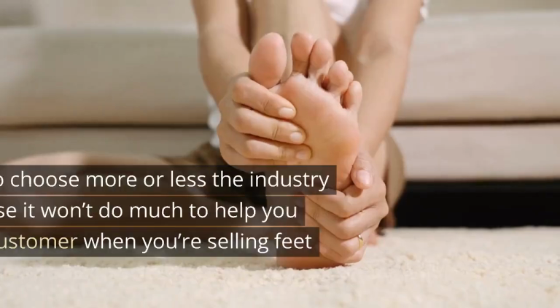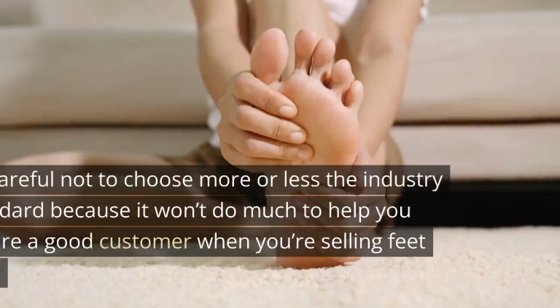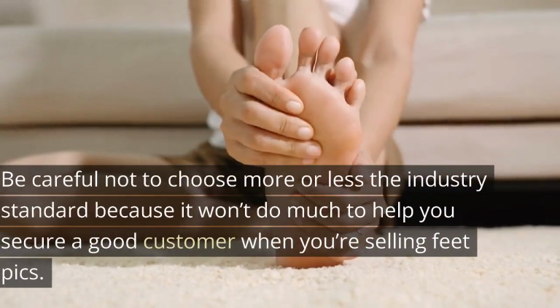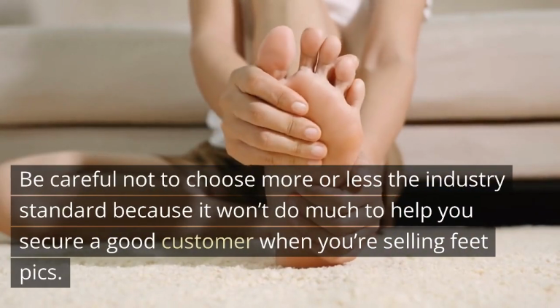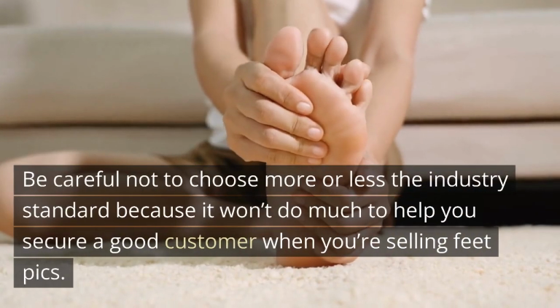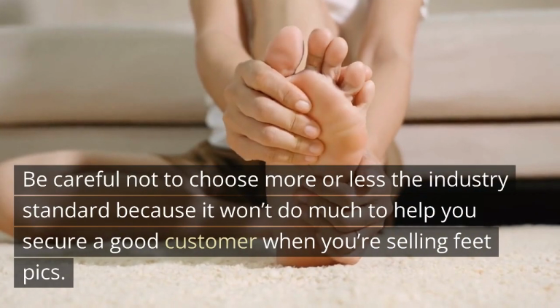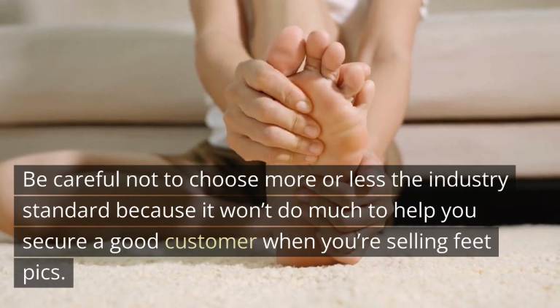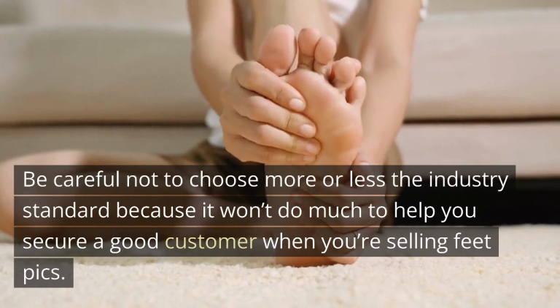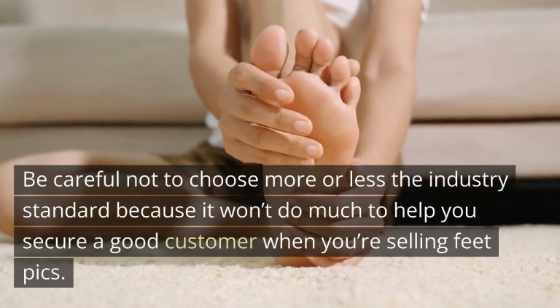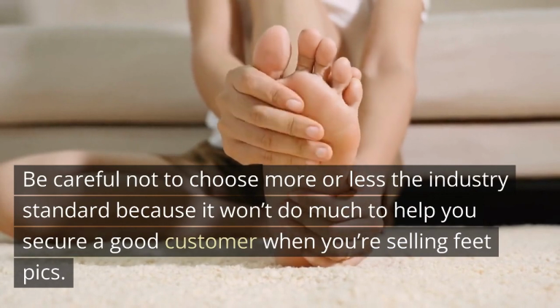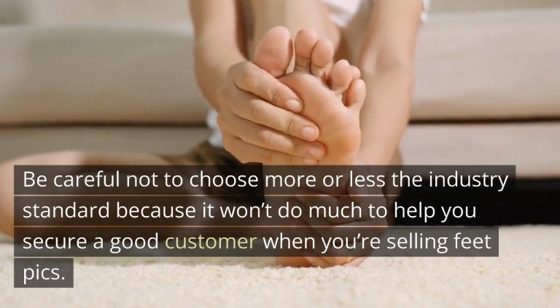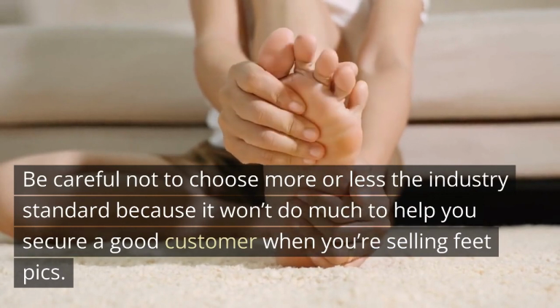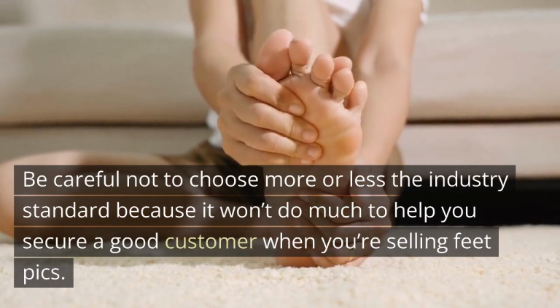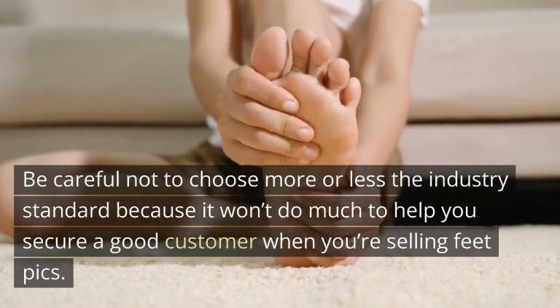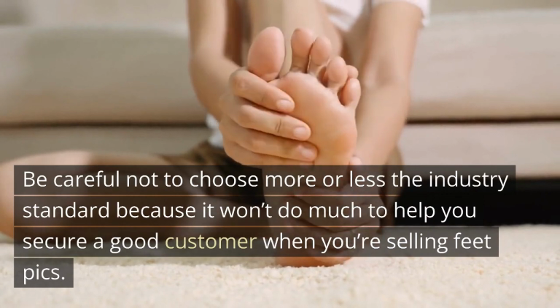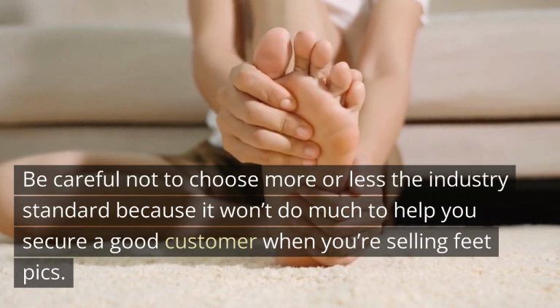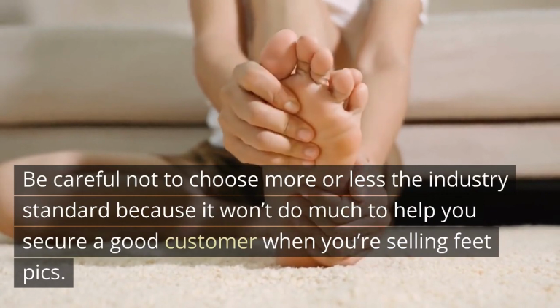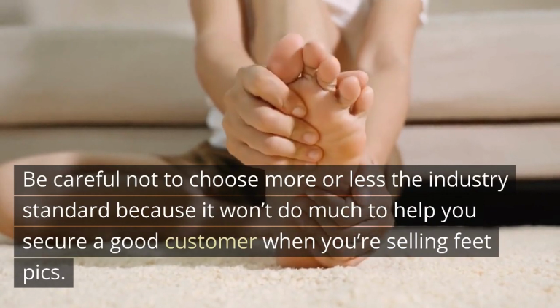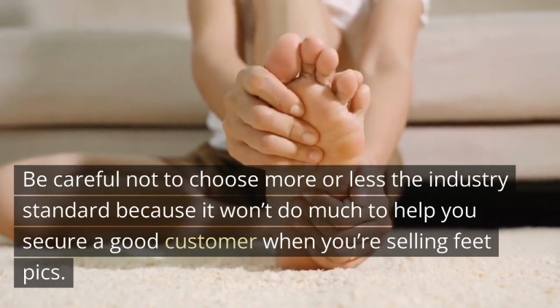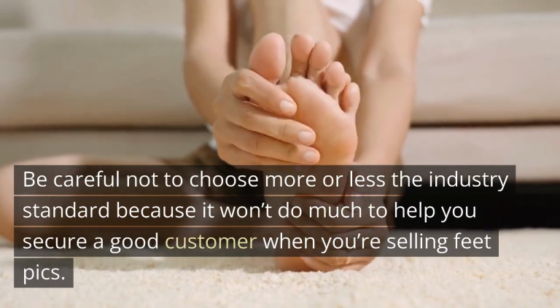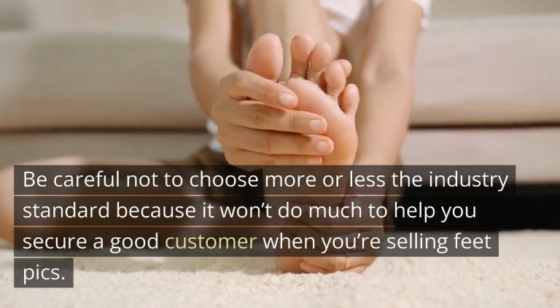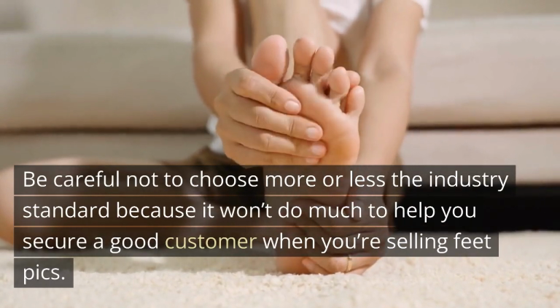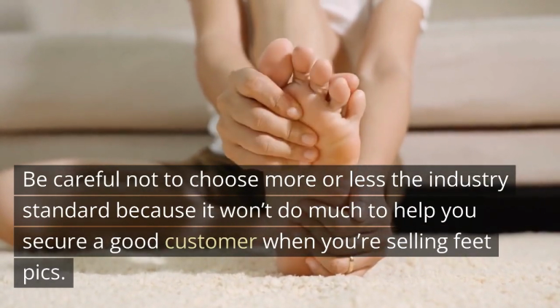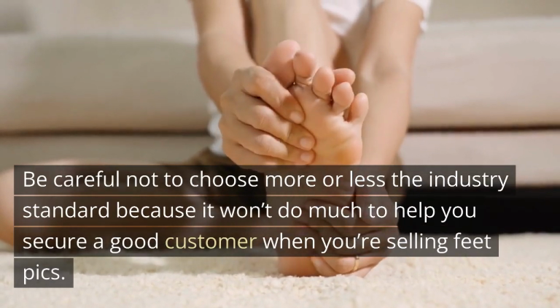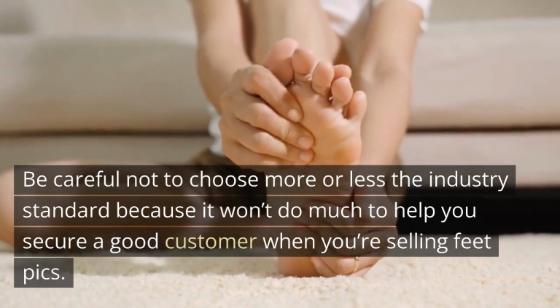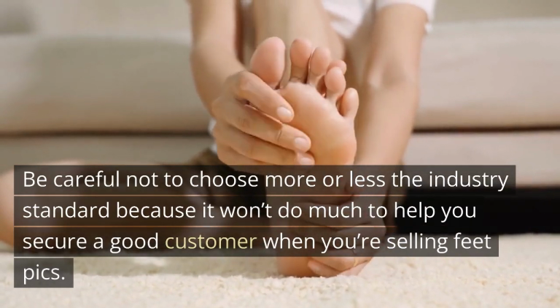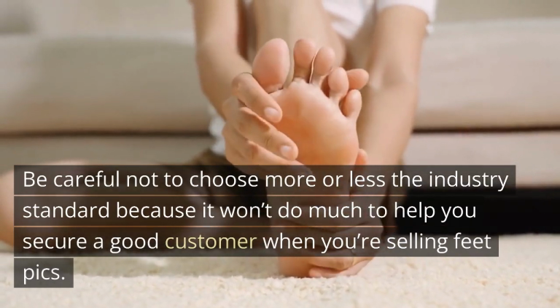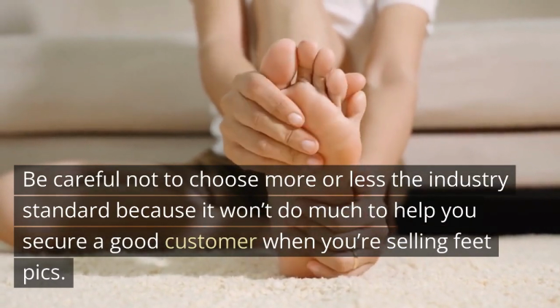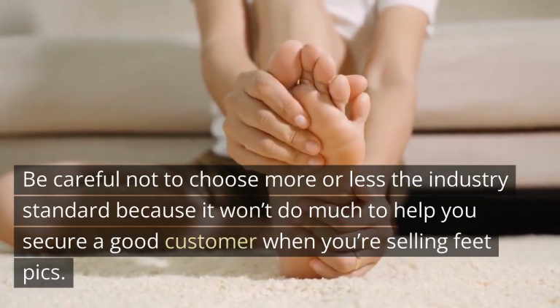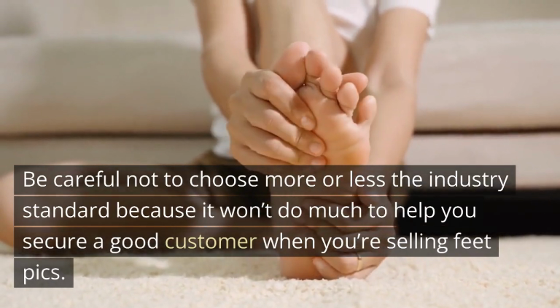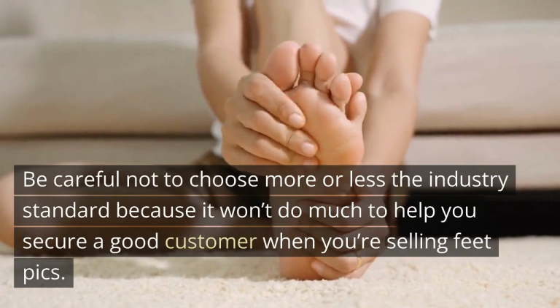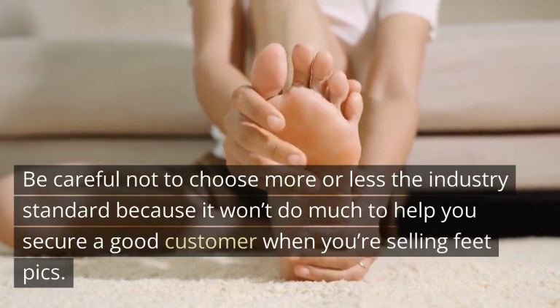Be careful not to choose too far above or below the industry standard, because it won't do much to help you secure a good customer when you're selling feet pics.